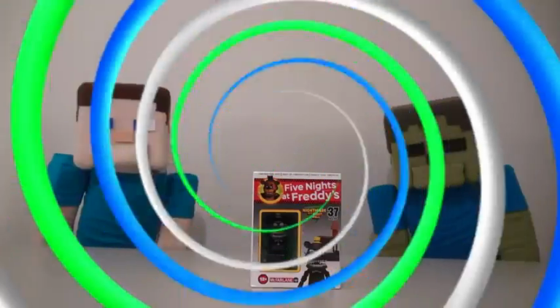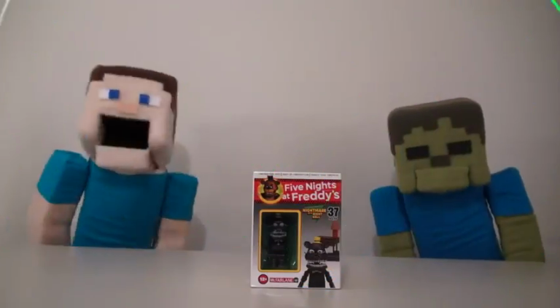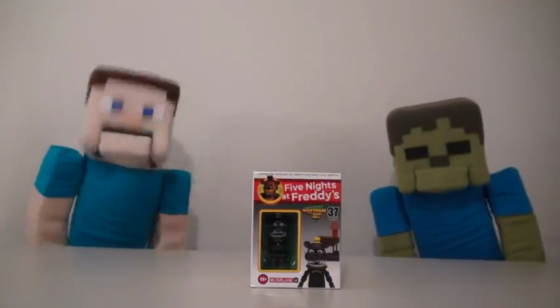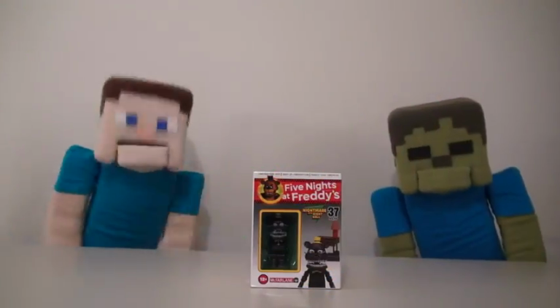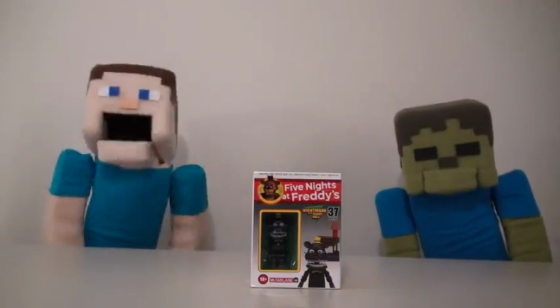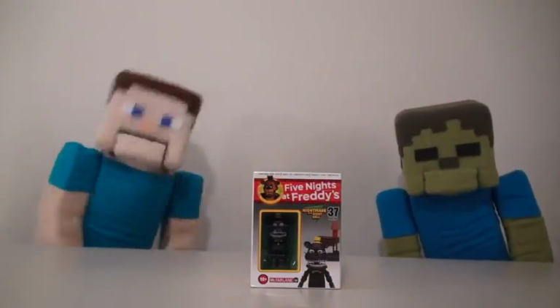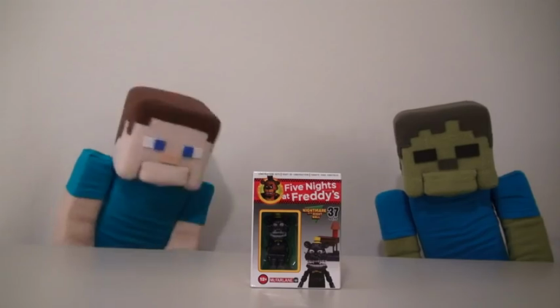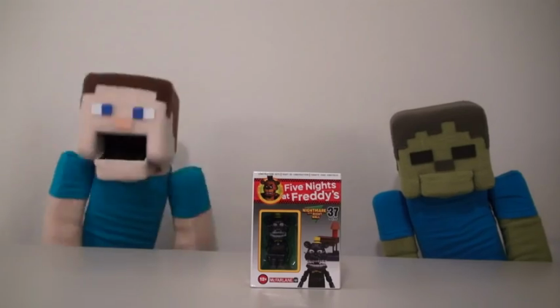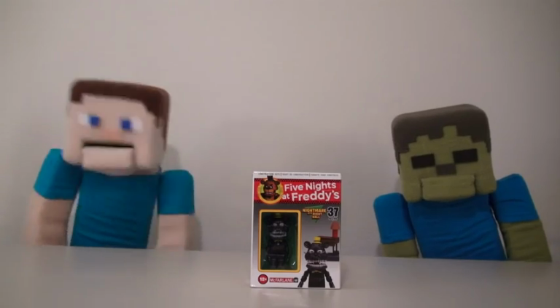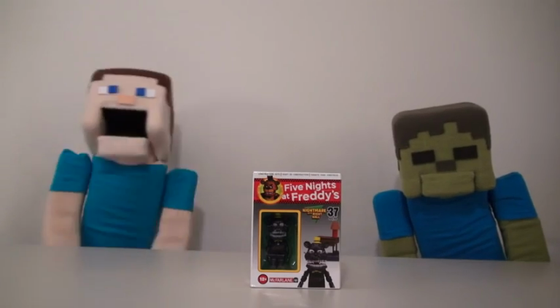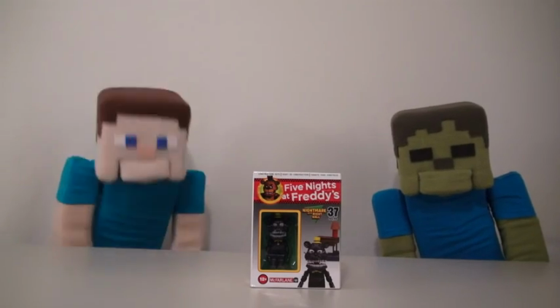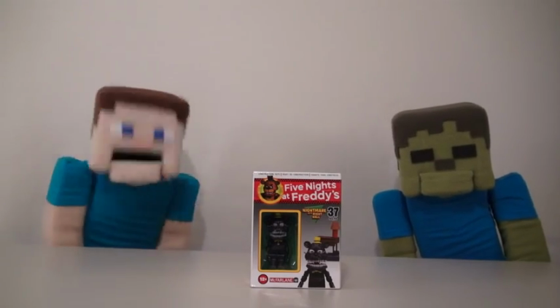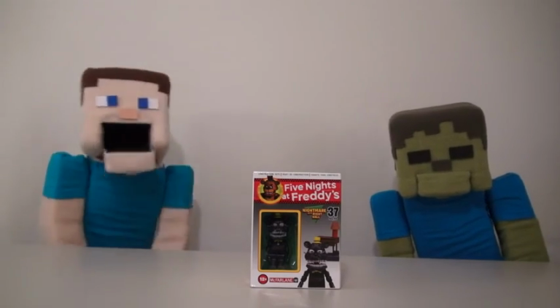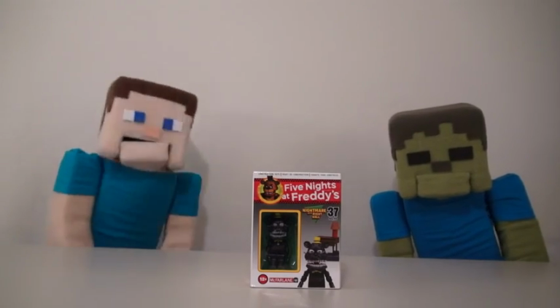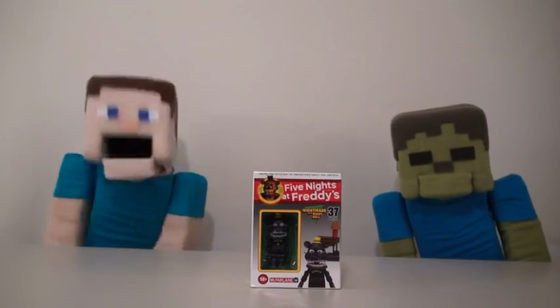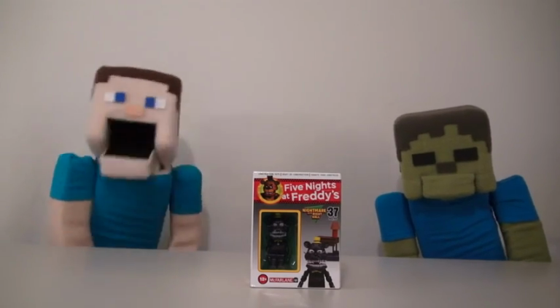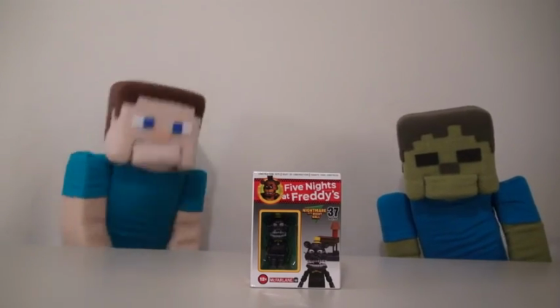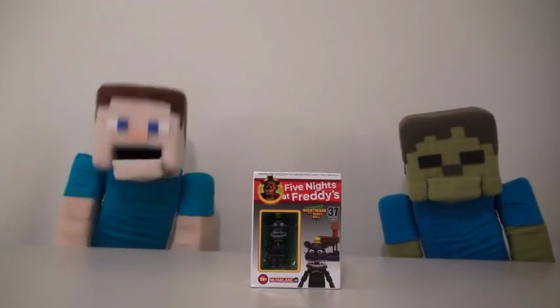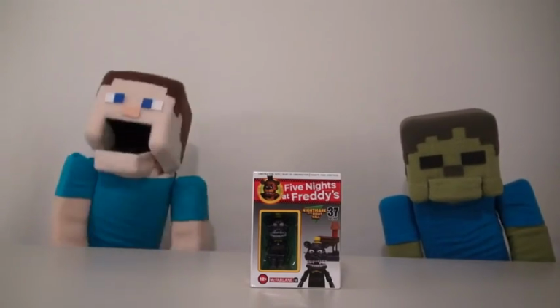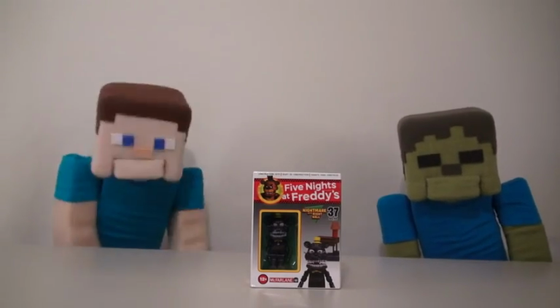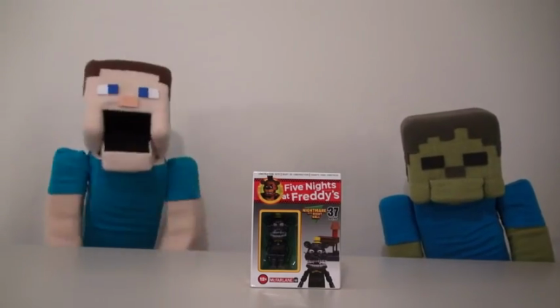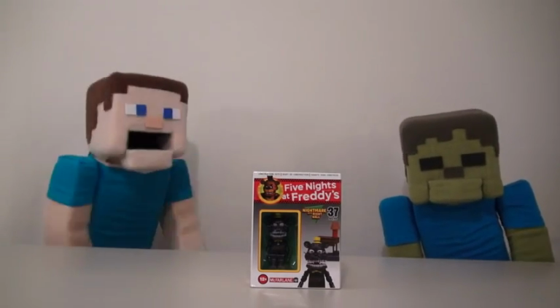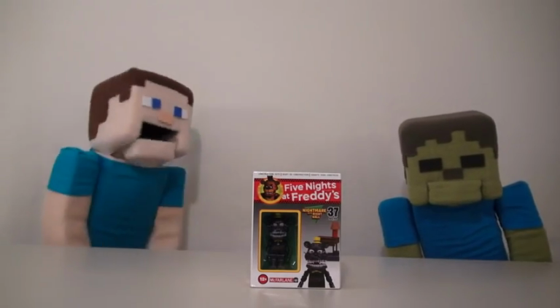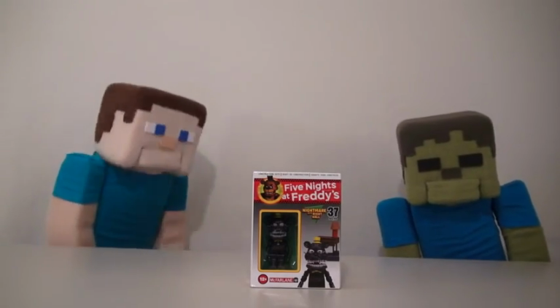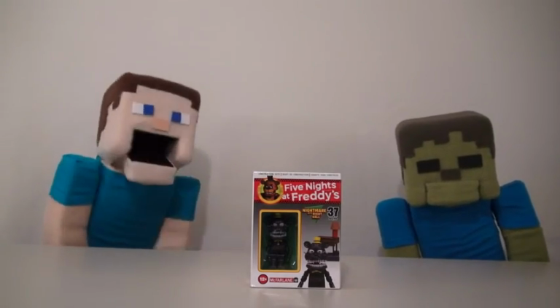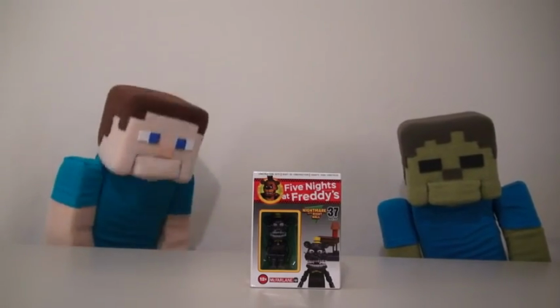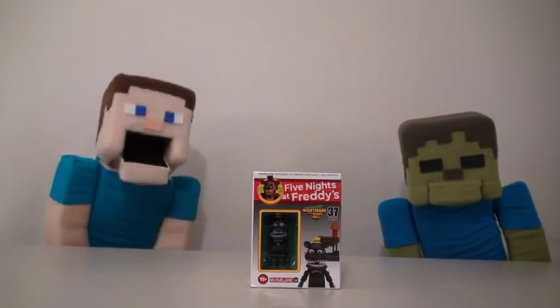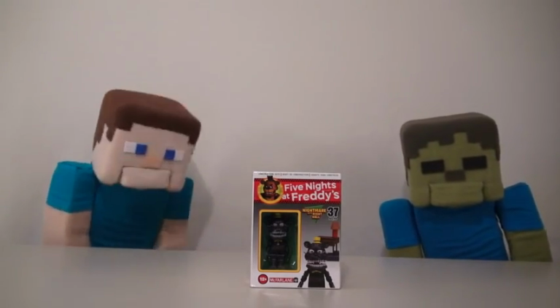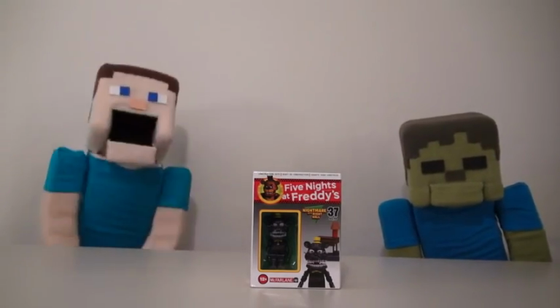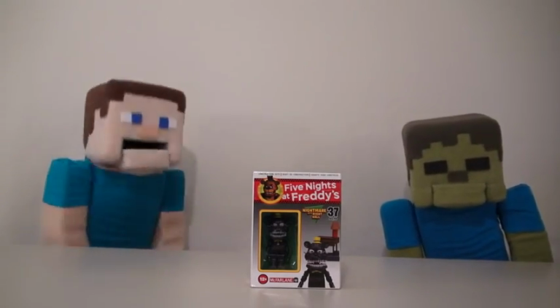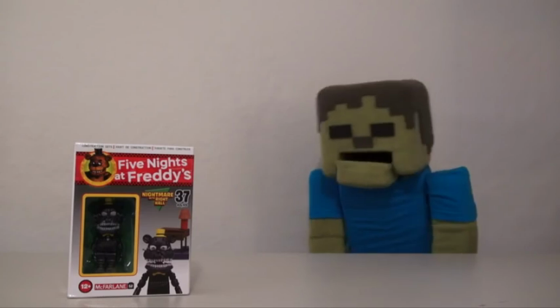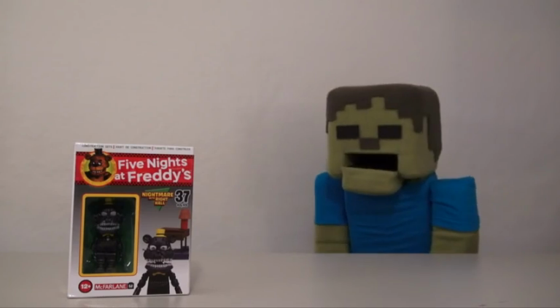Hey kids! Welcome to another Puppet Steve Show! And today, we're looking at another Five Nights at Freddy's toy, the Nightmare Freddy!